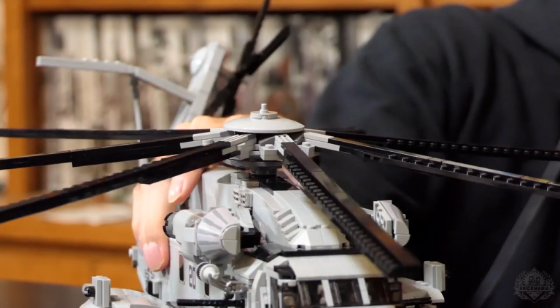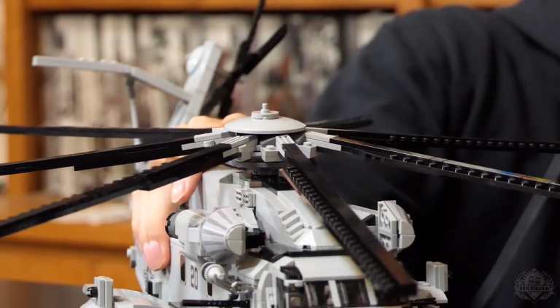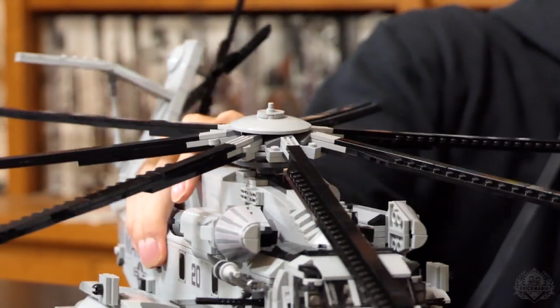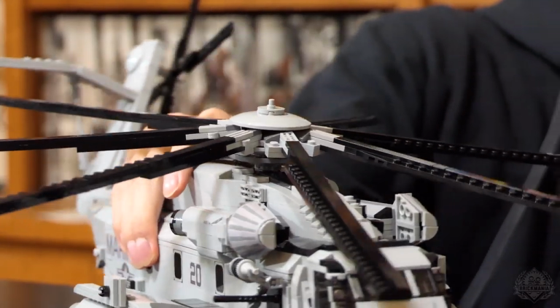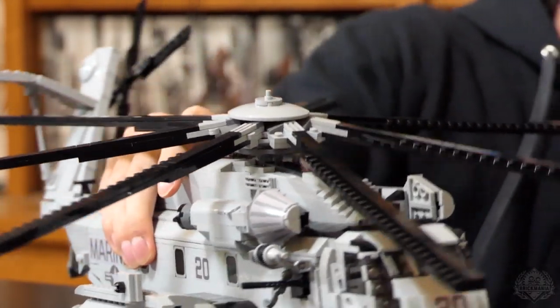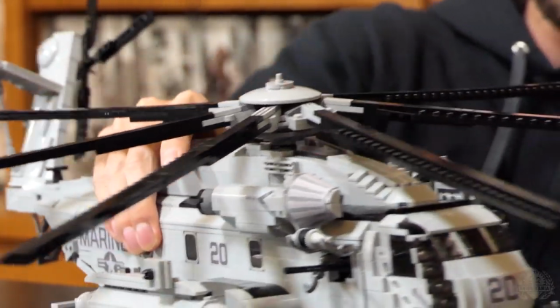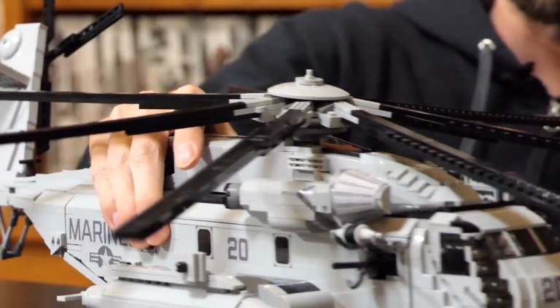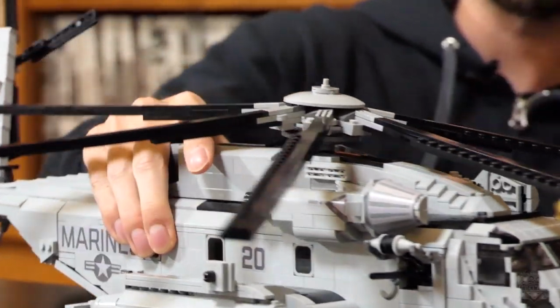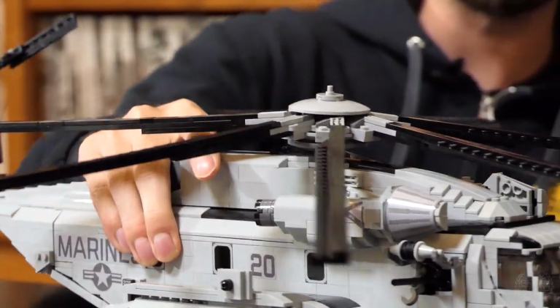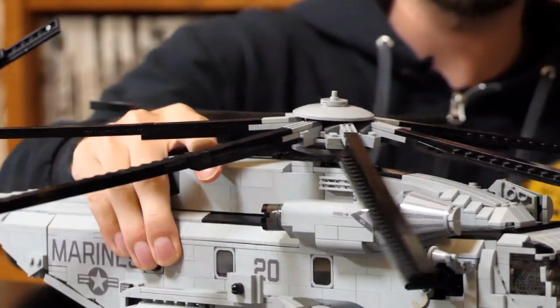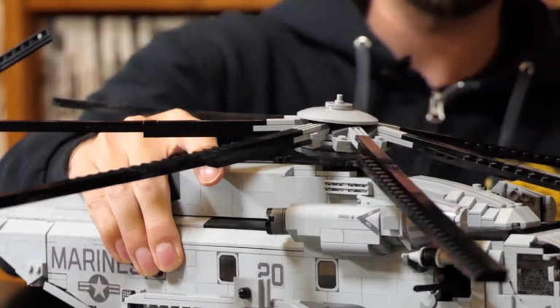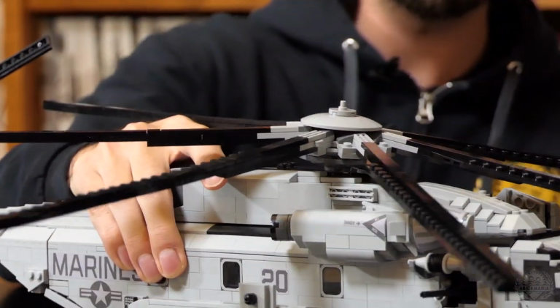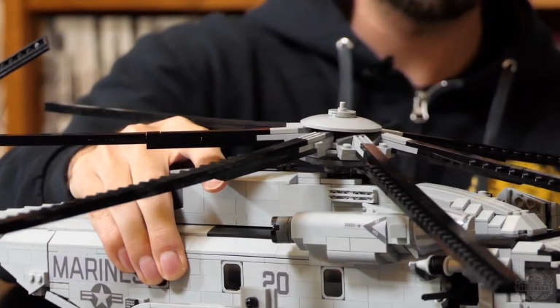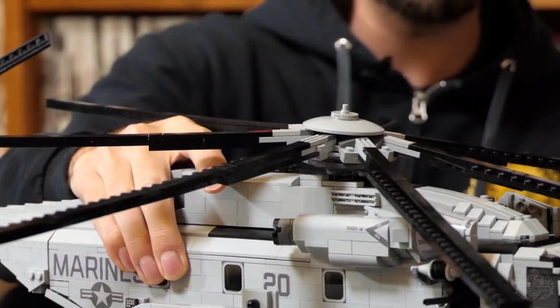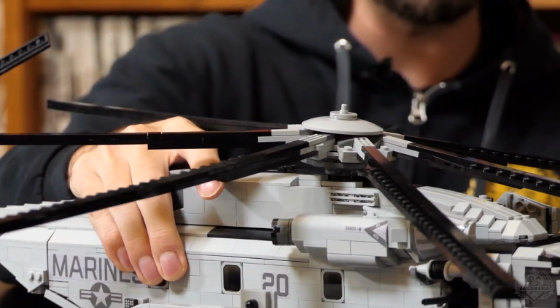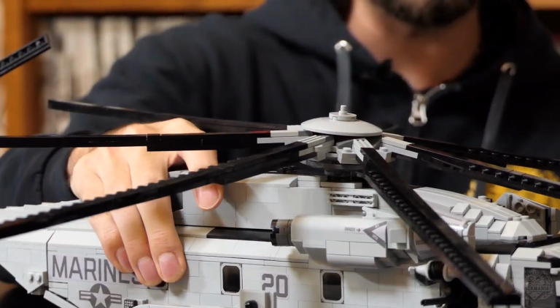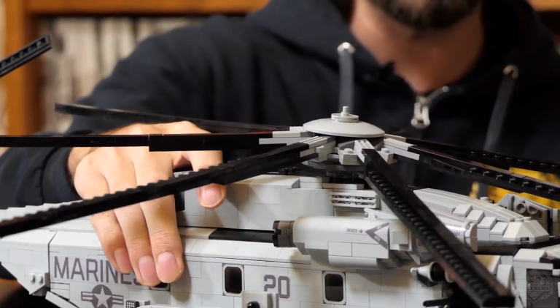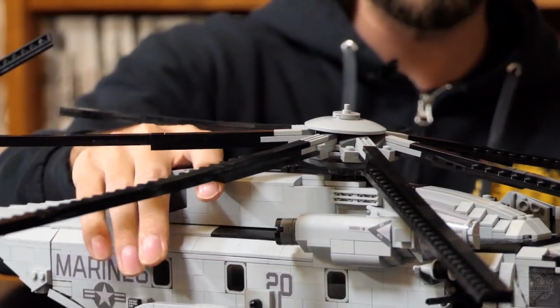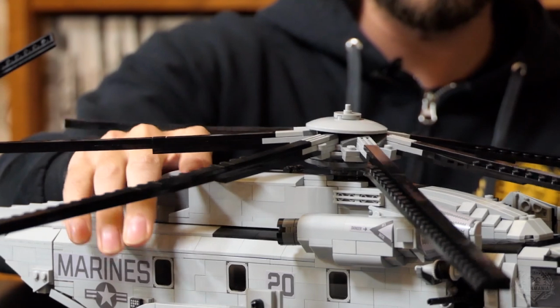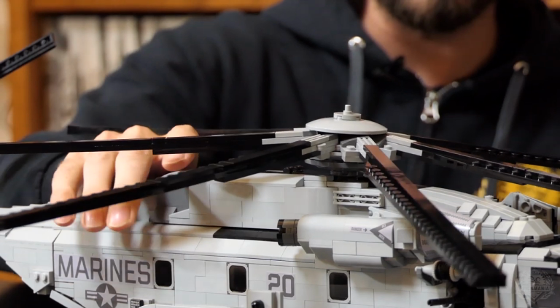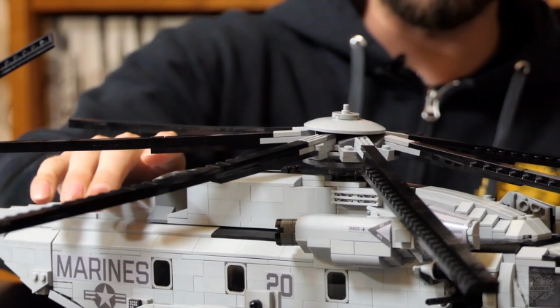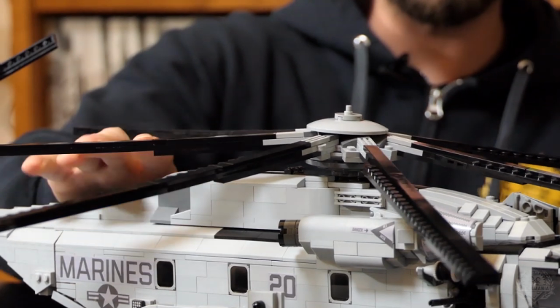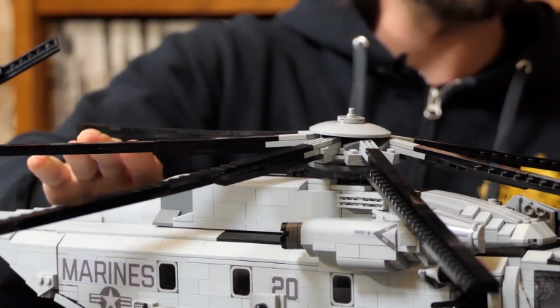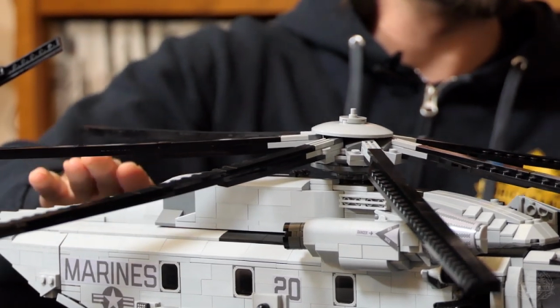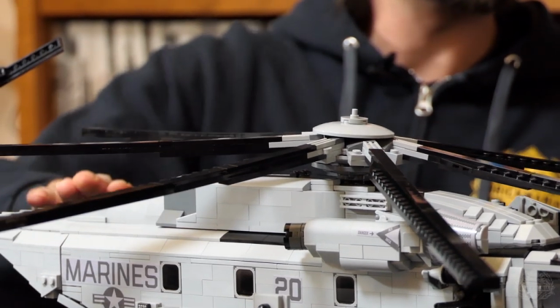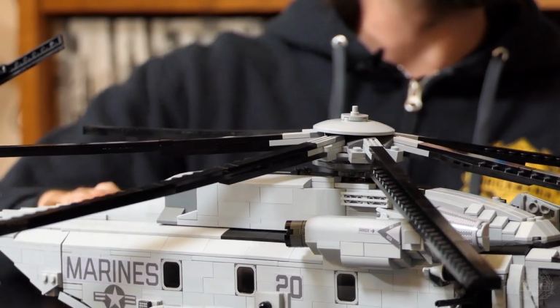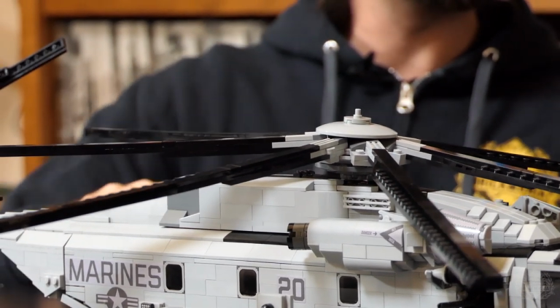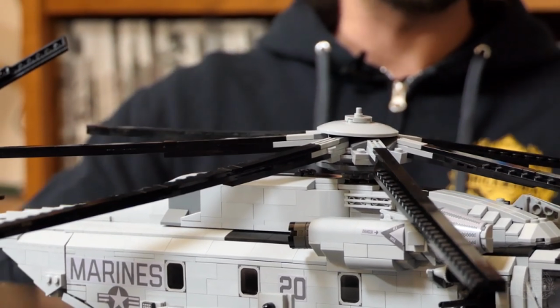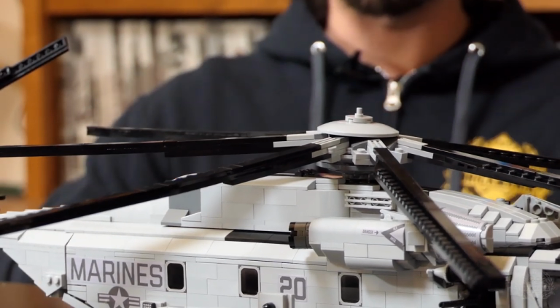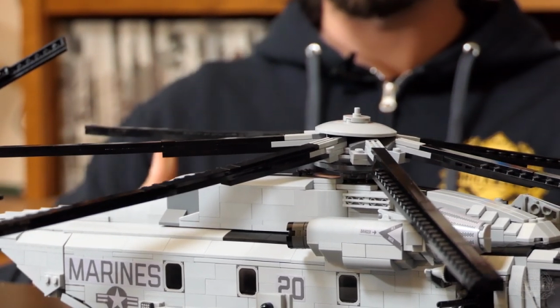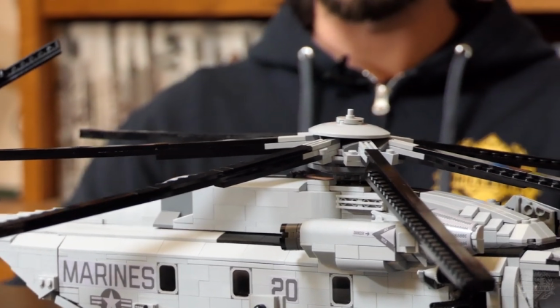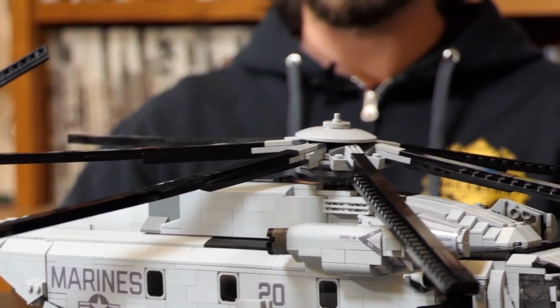The rotors and tail fold up for carrier stowage, which was important for the Marines — so you can put them on a carrier deck.